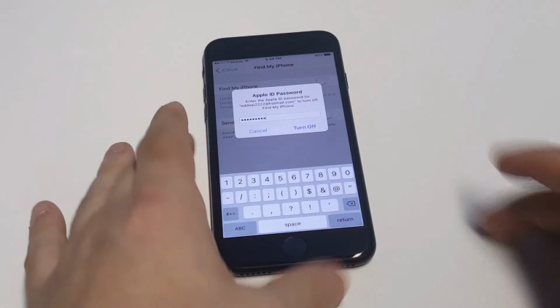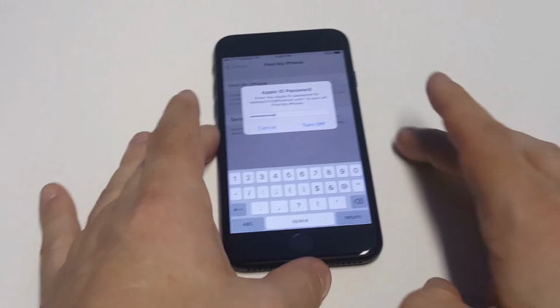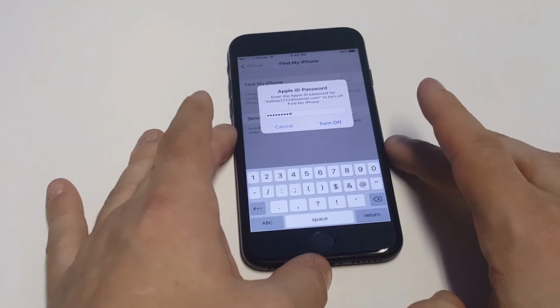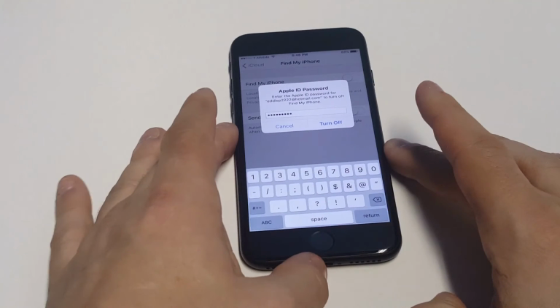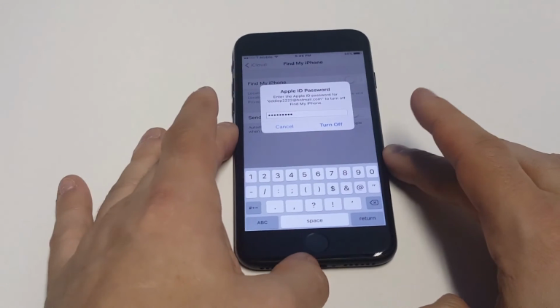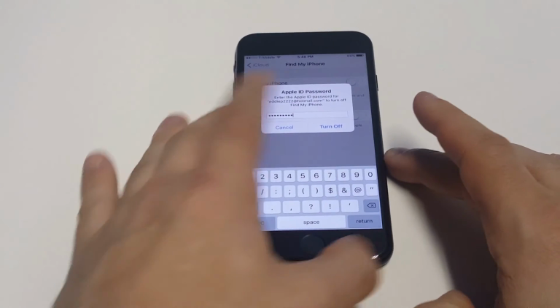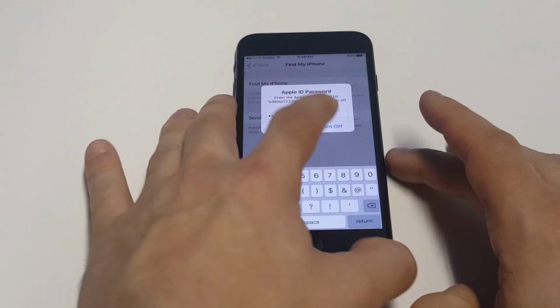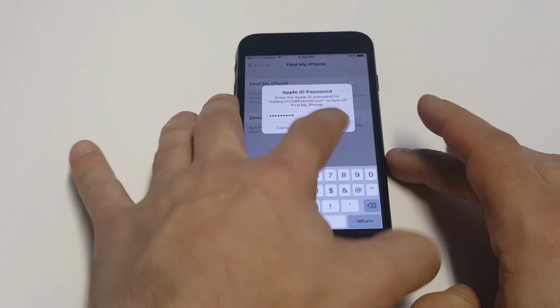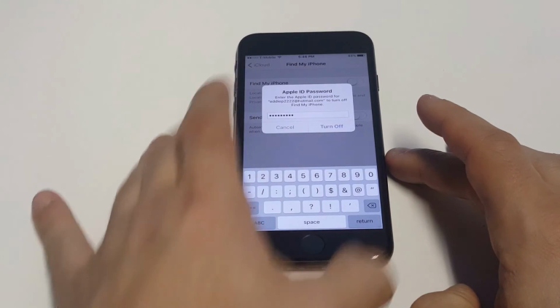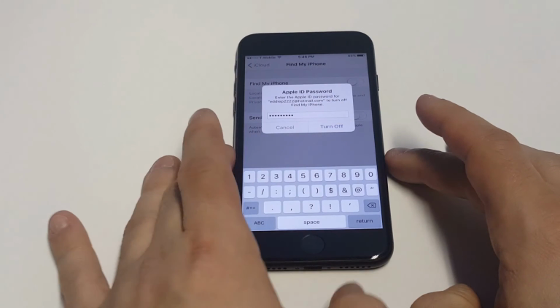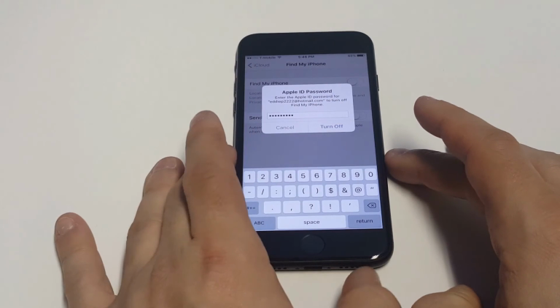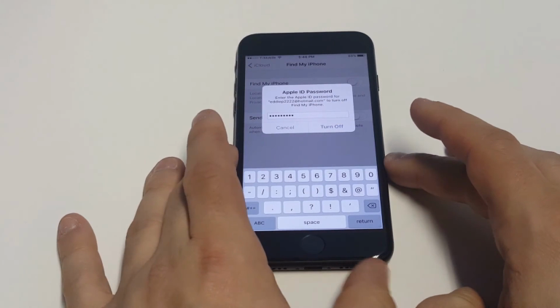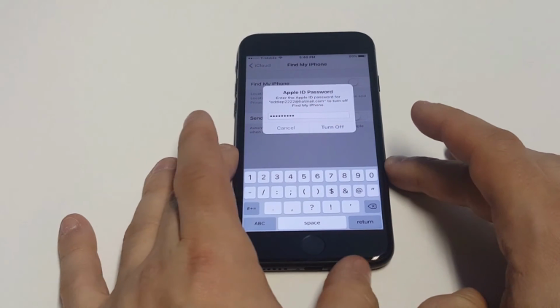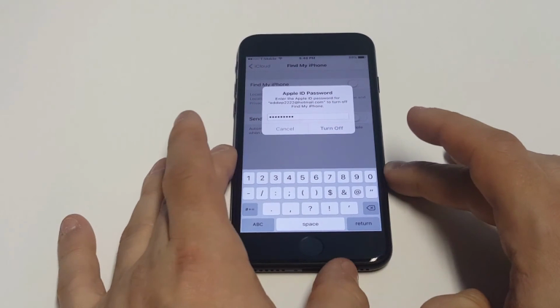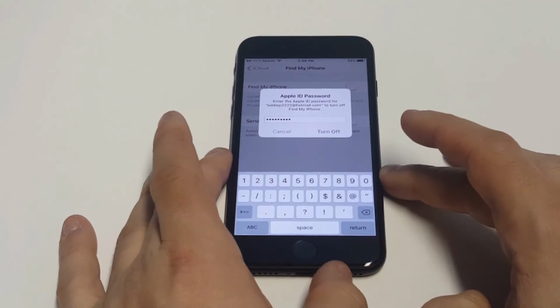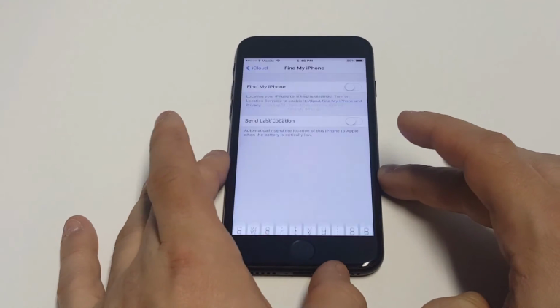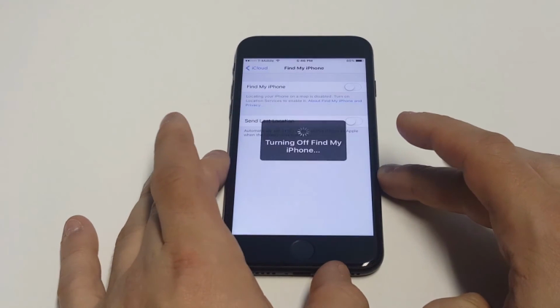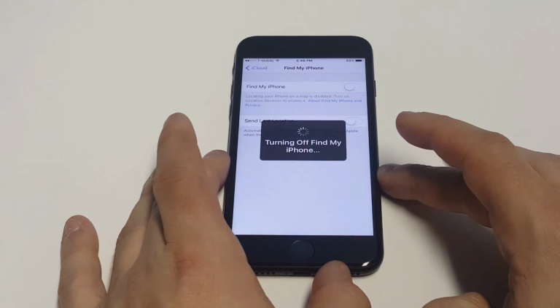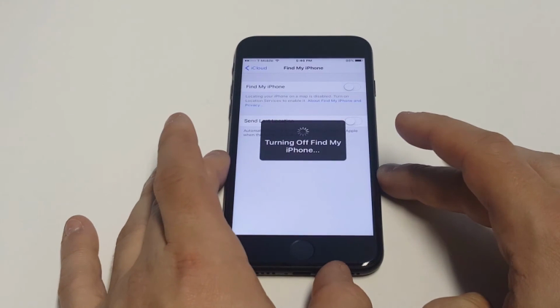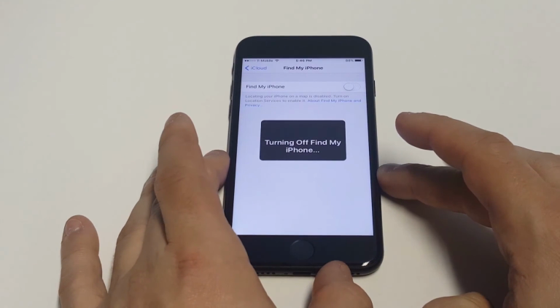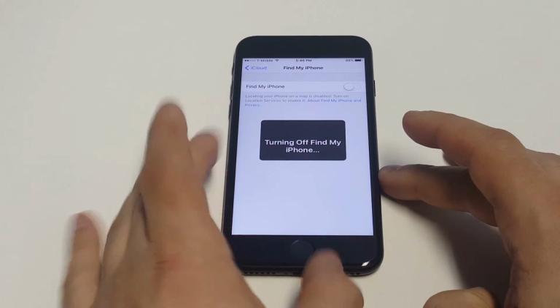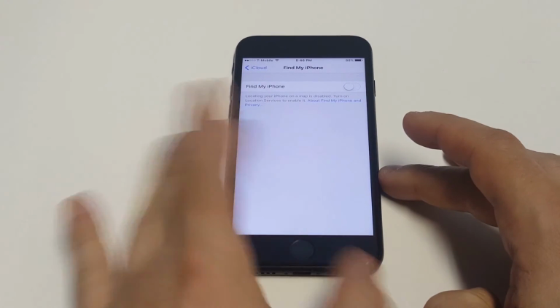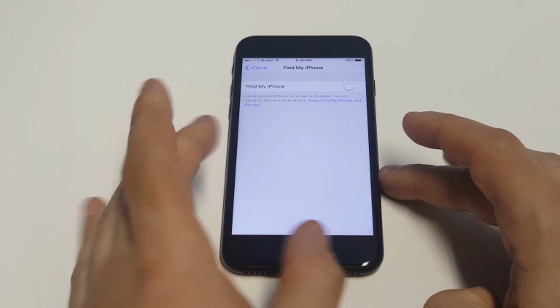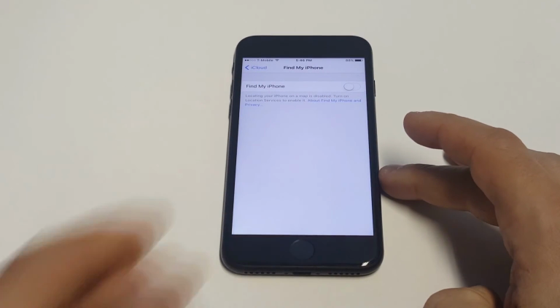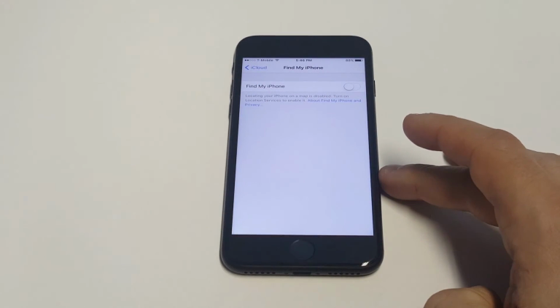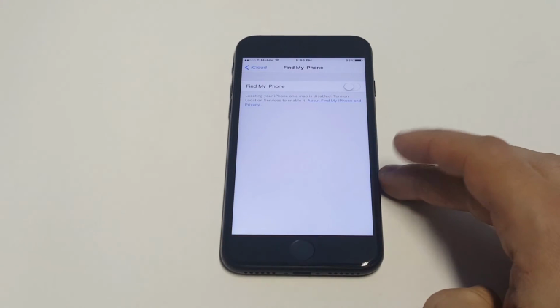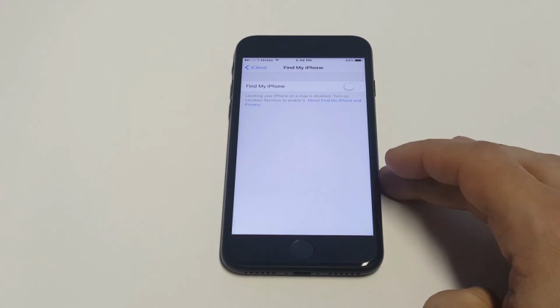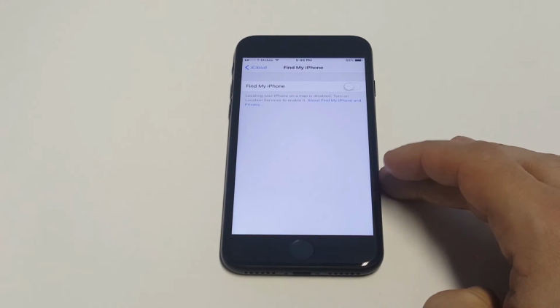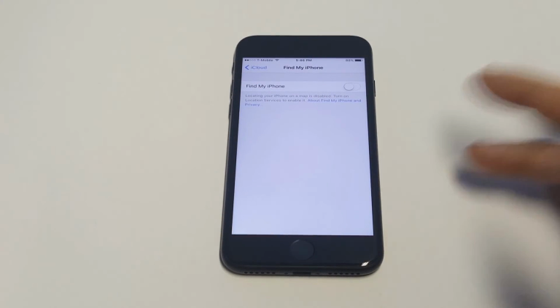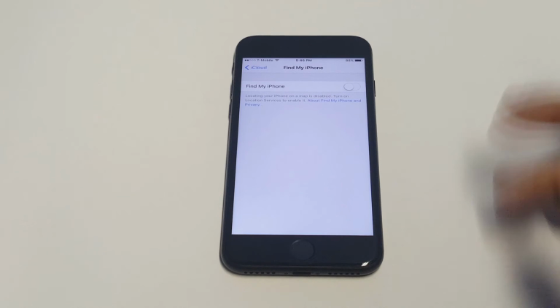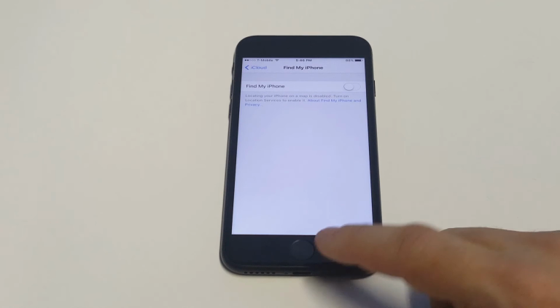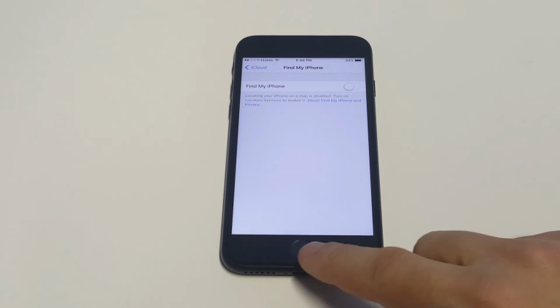Okay, so I entered it in. I'm going to click Turn Off so that we can see that it does work. It'll pull up that little prompt and it'll turn it off.